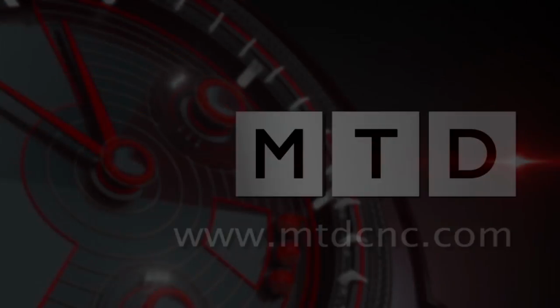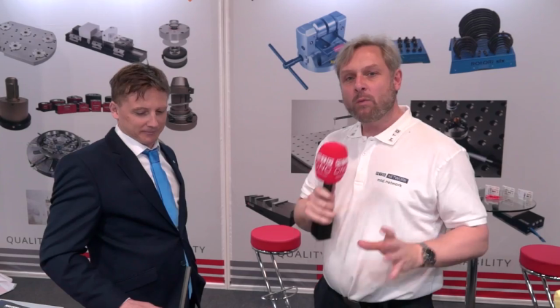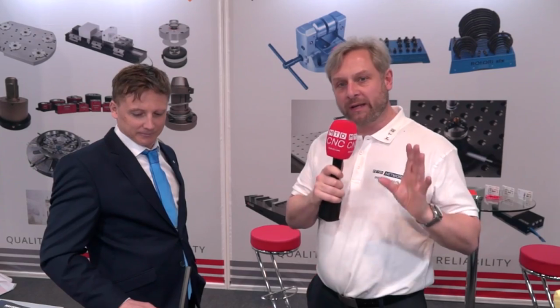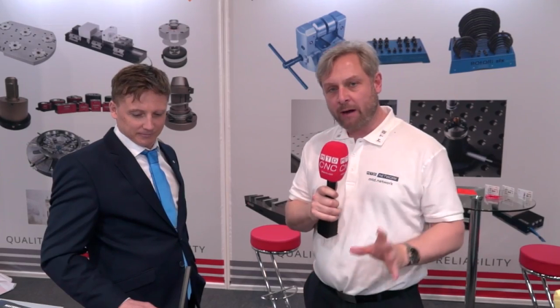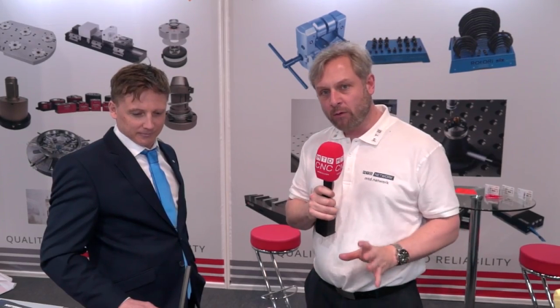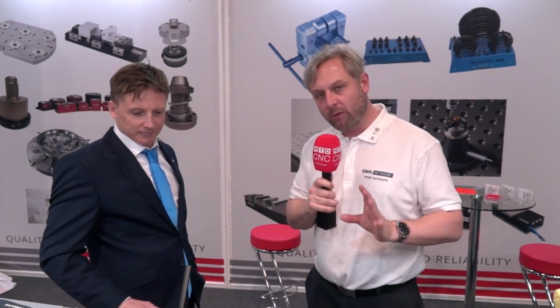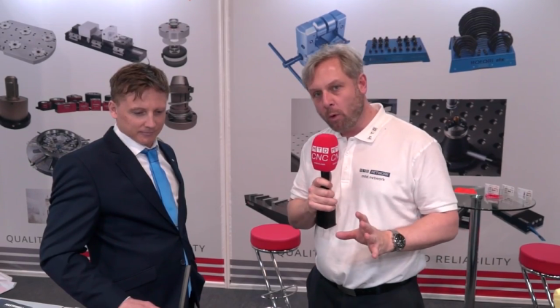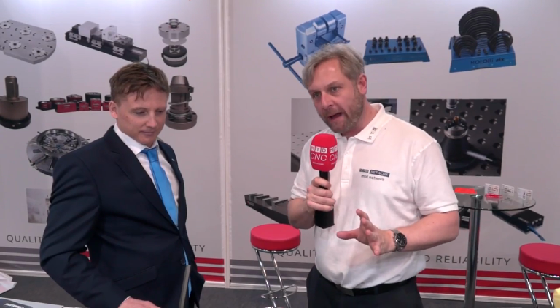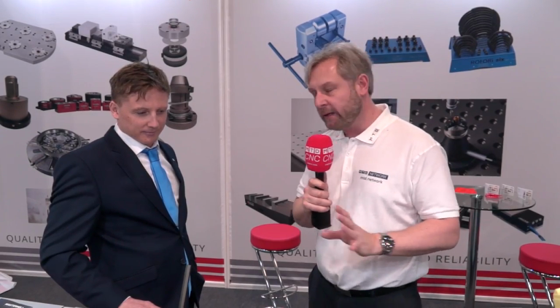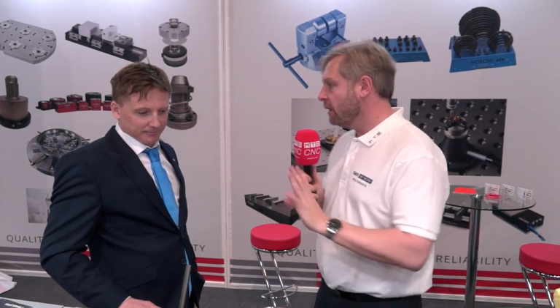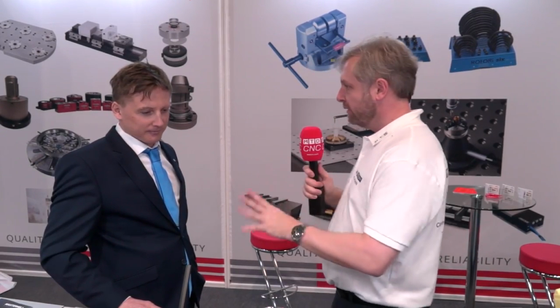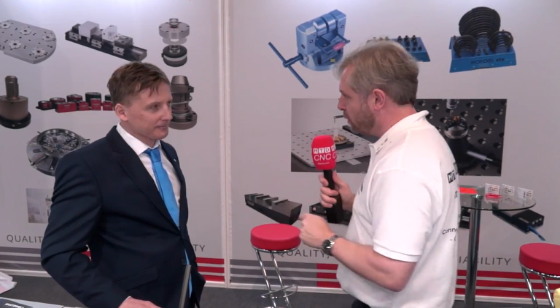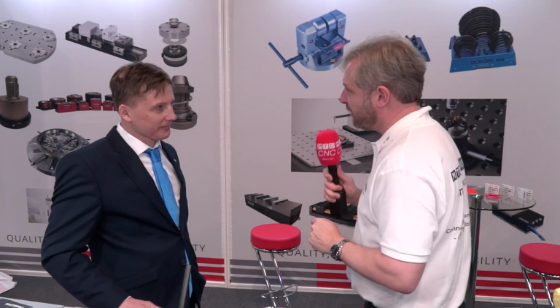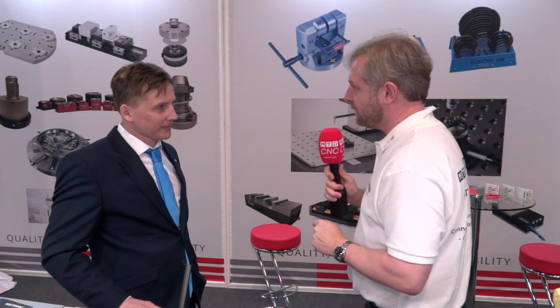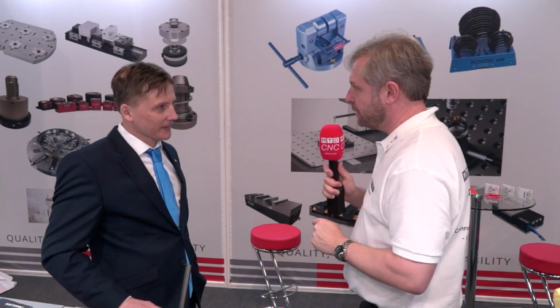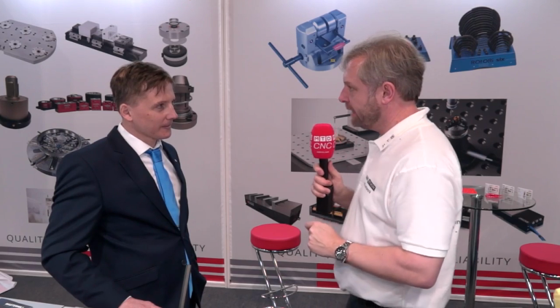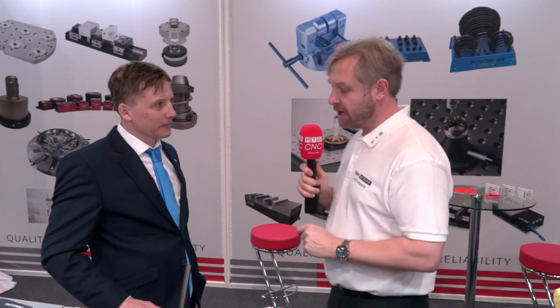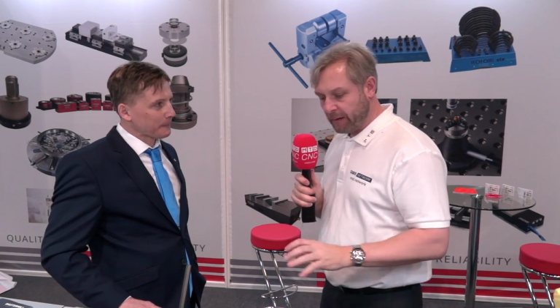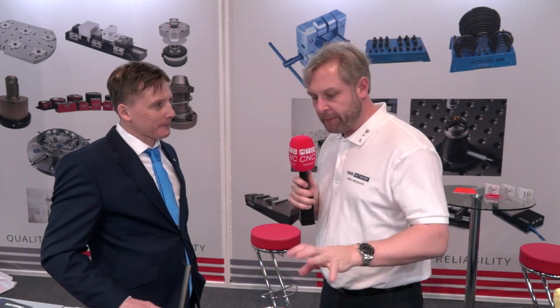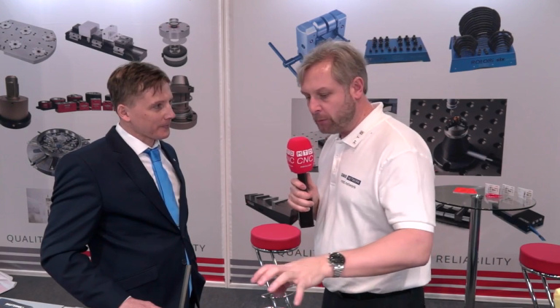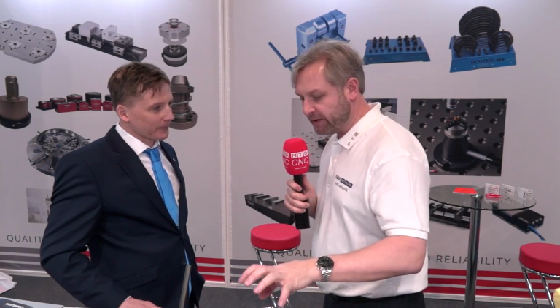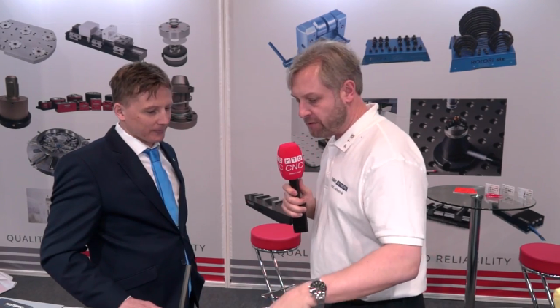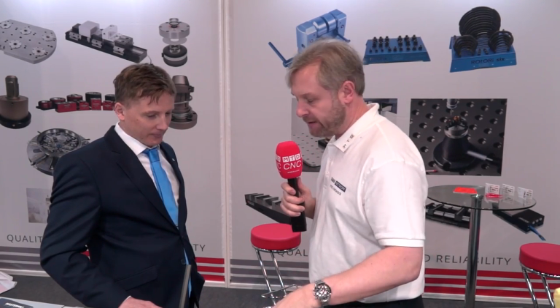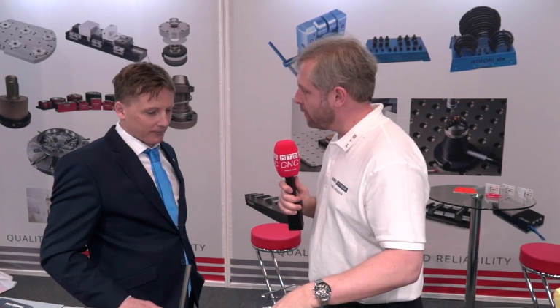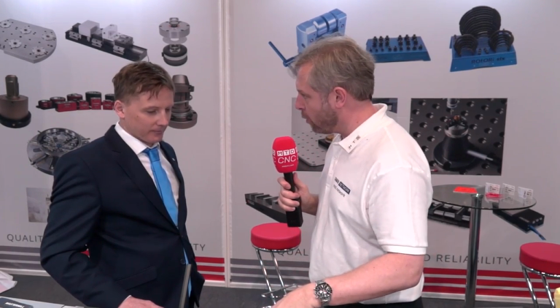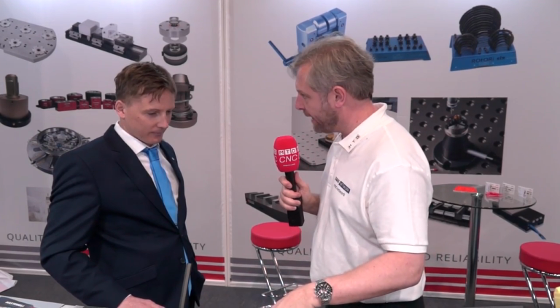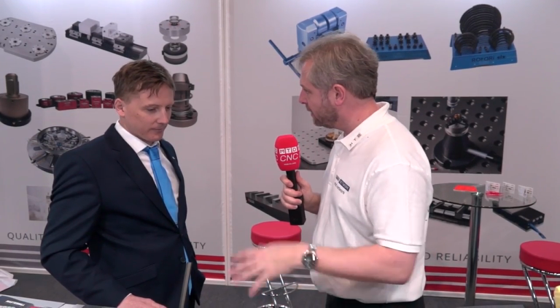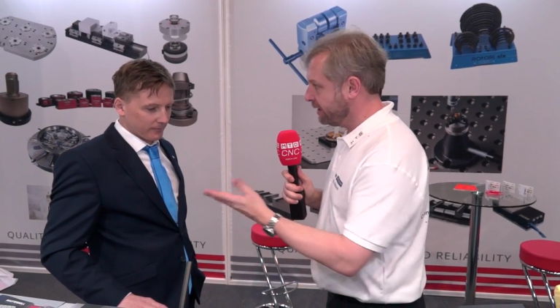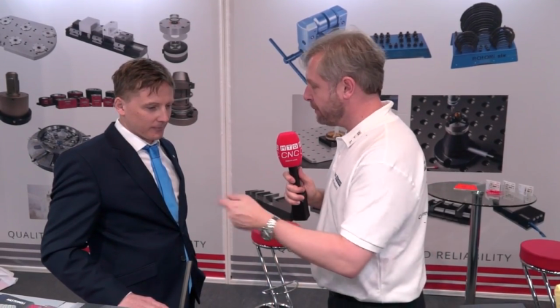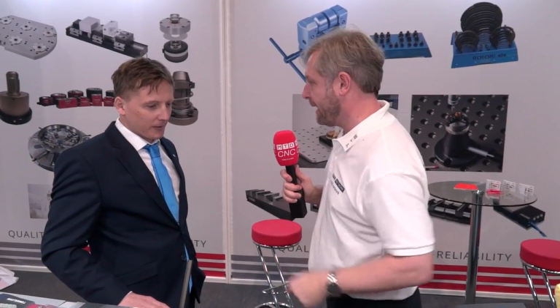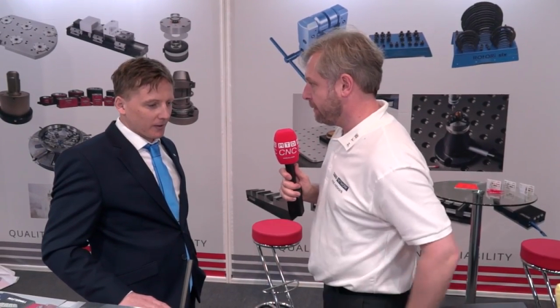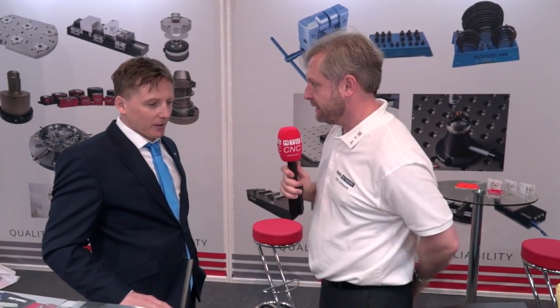We're with Carol from Wulmag, who works very closely with LeaderChuck. But if people don't know the name Wulmag, can you give us a bit of background please?